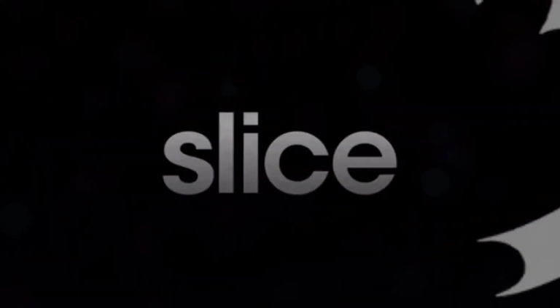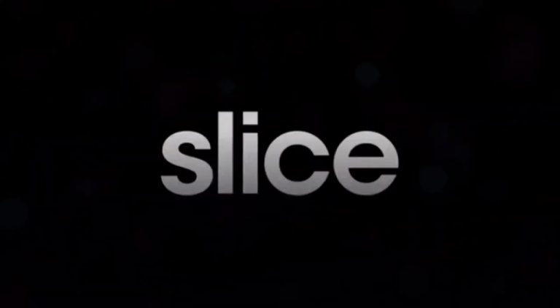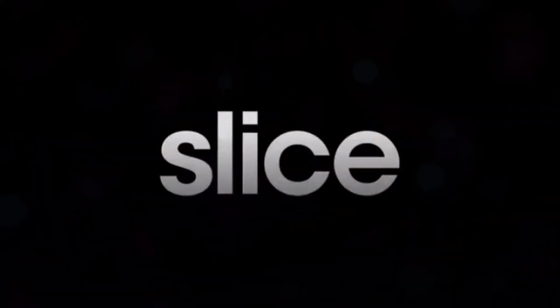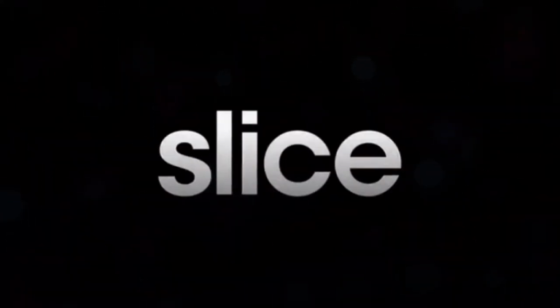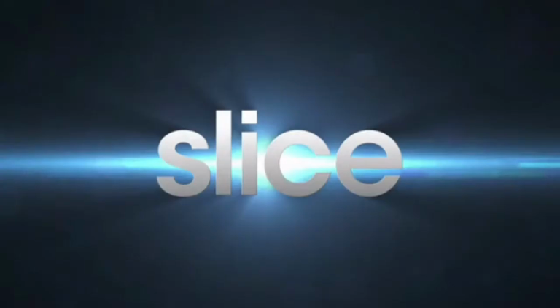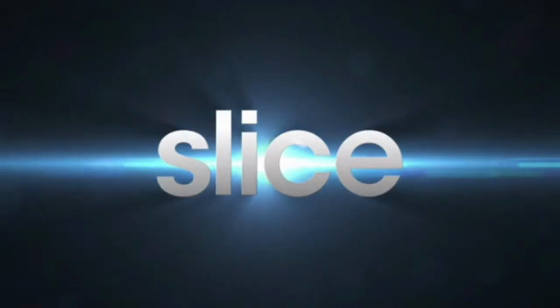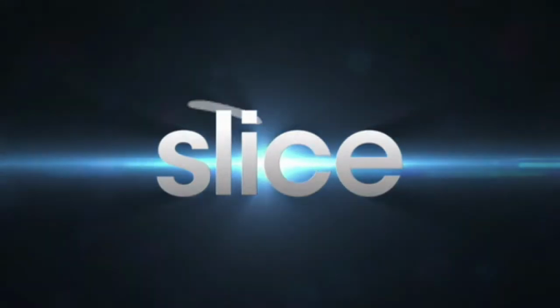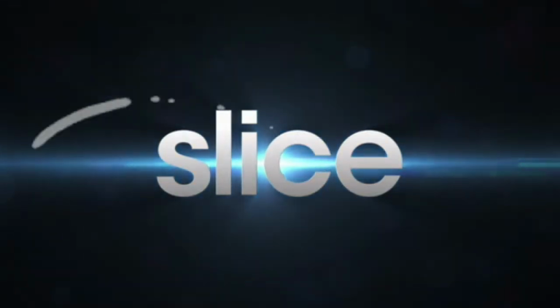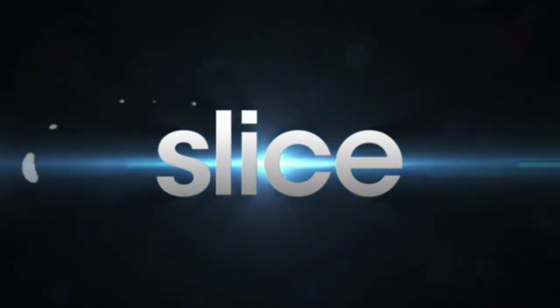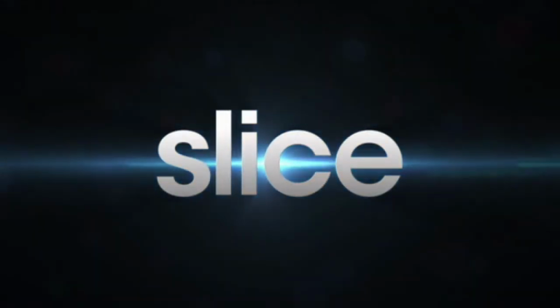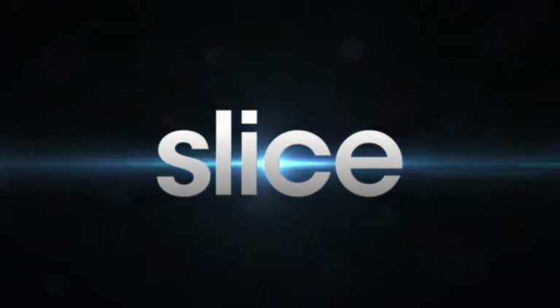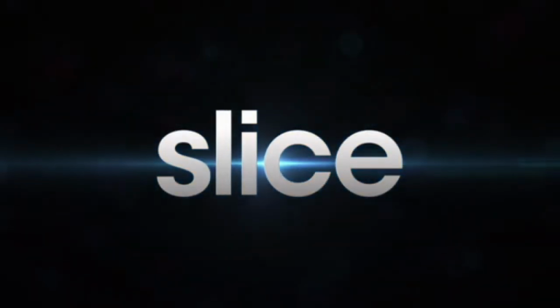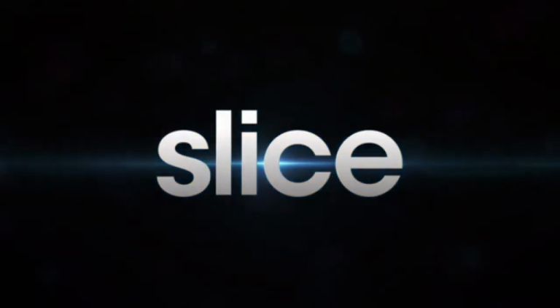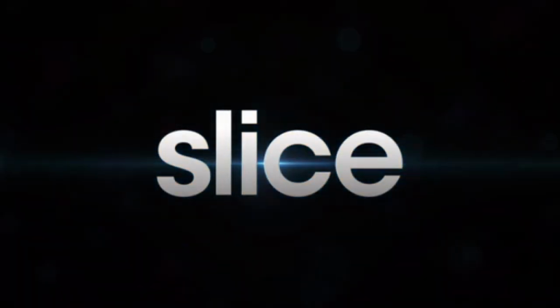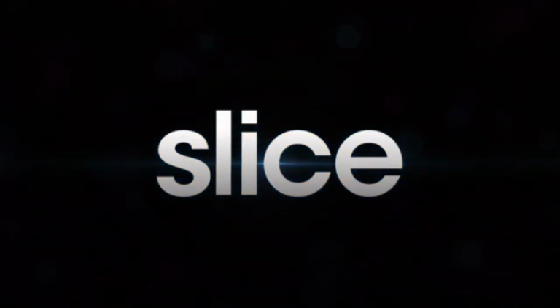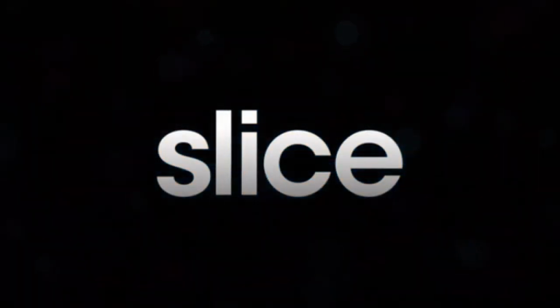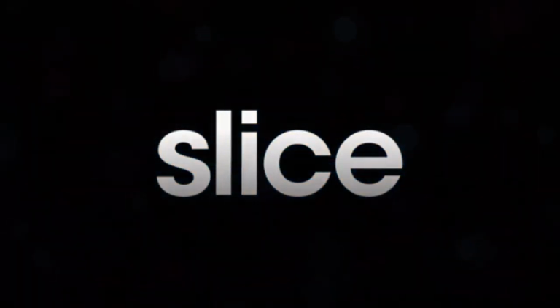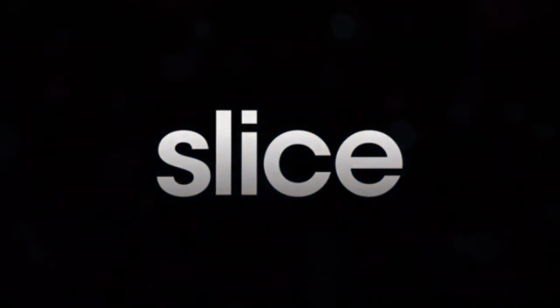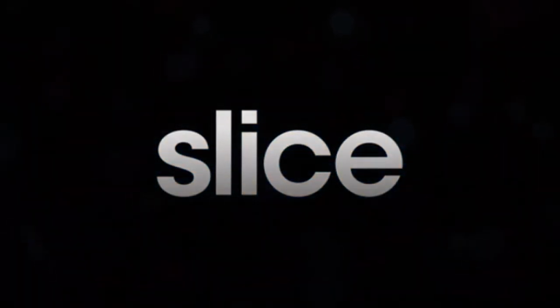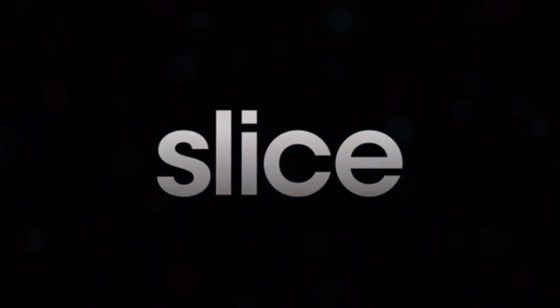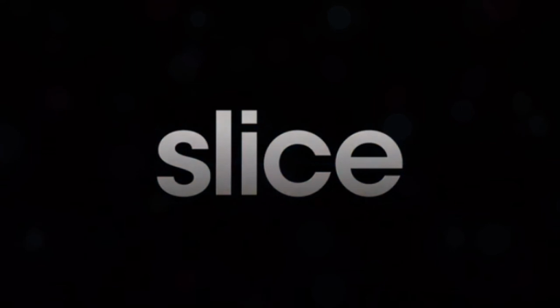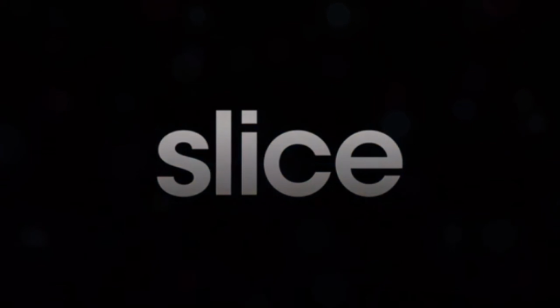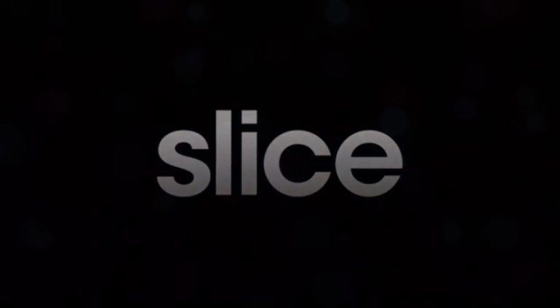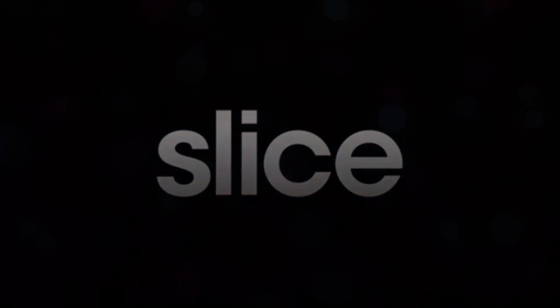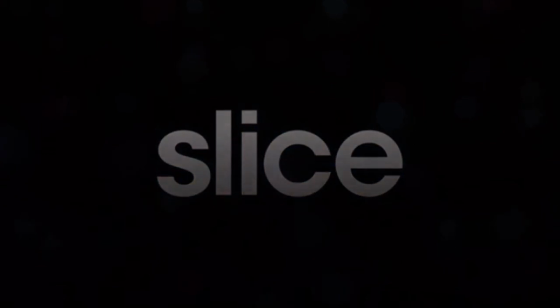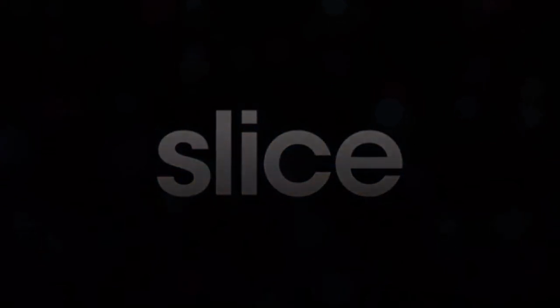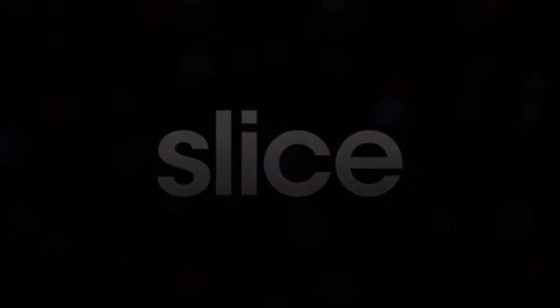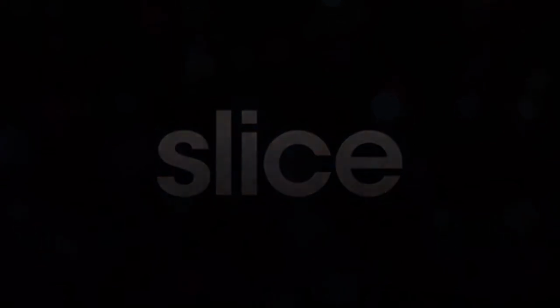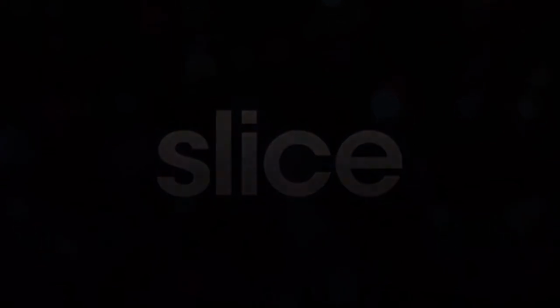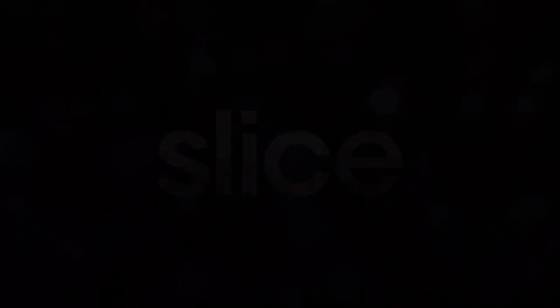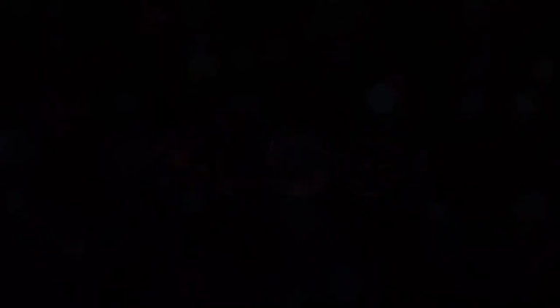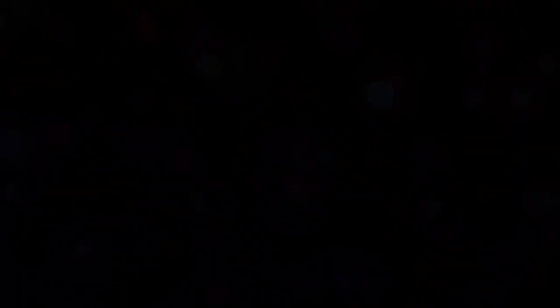Thanks for watching, friends — please like the video and subscribe if you're new to the channel. God bless.